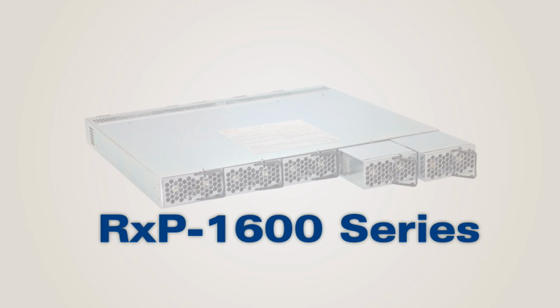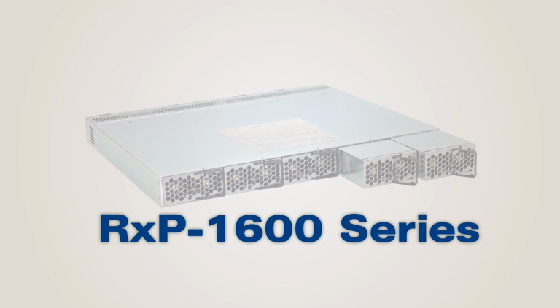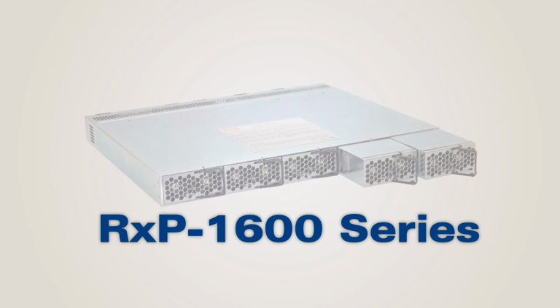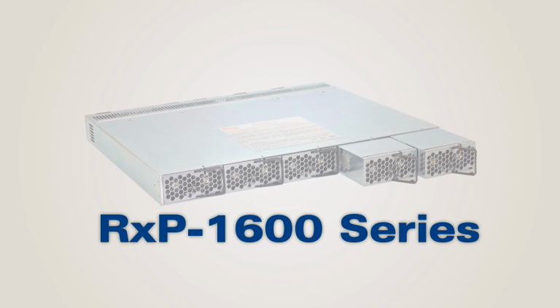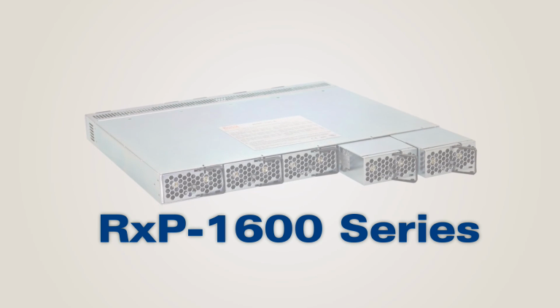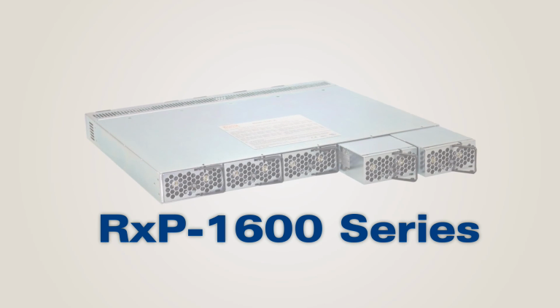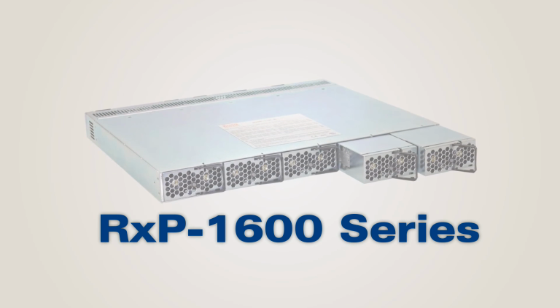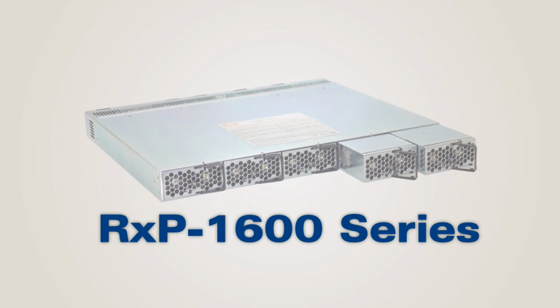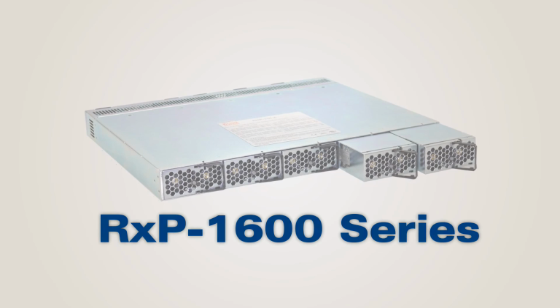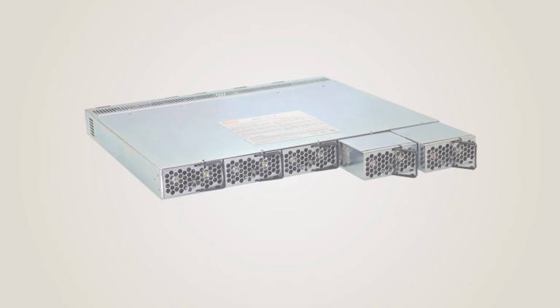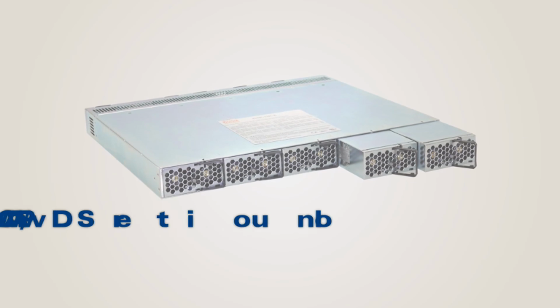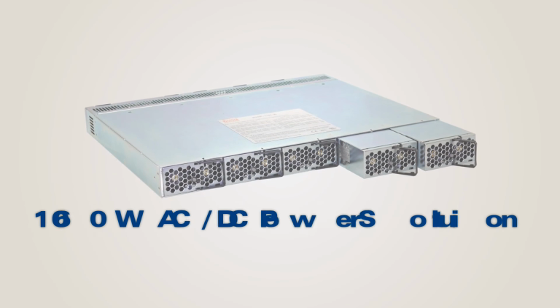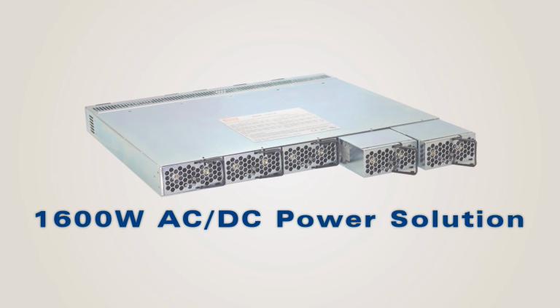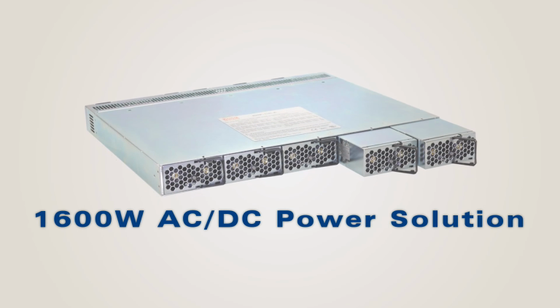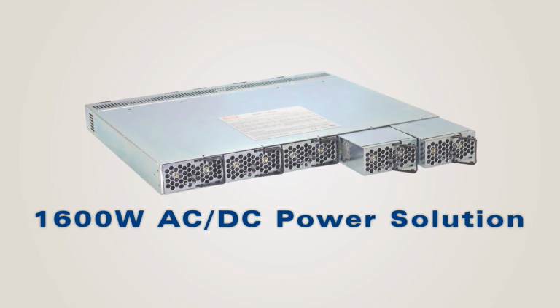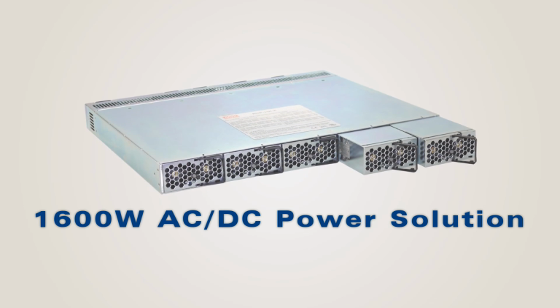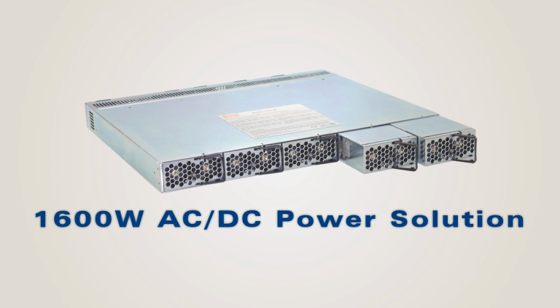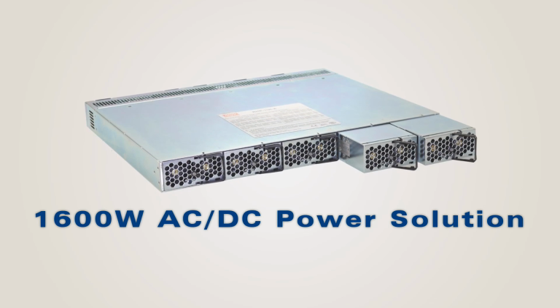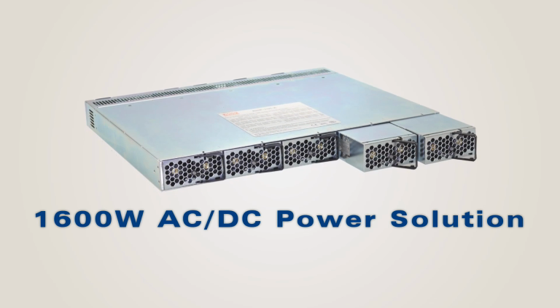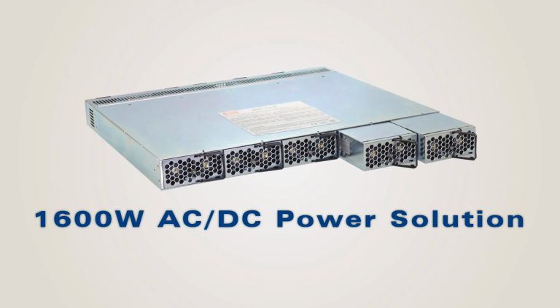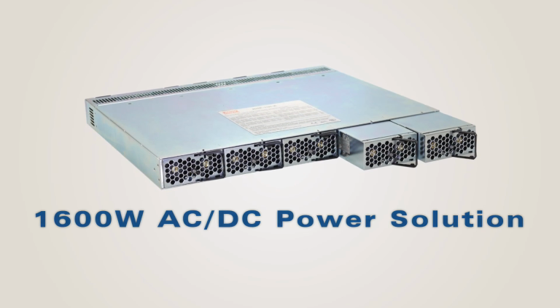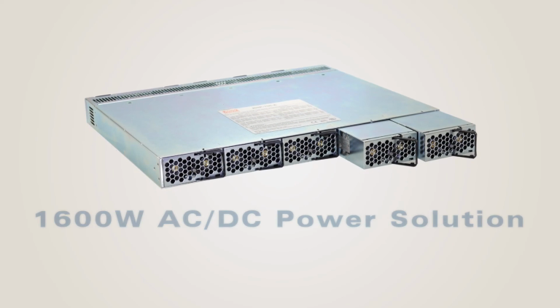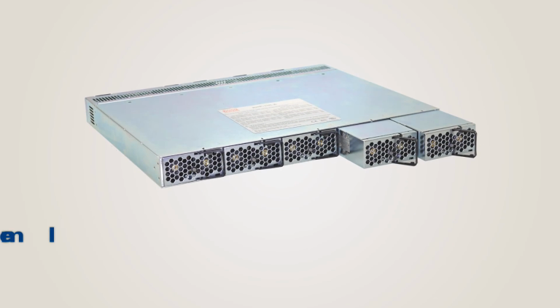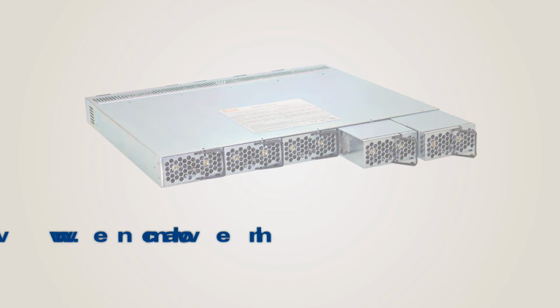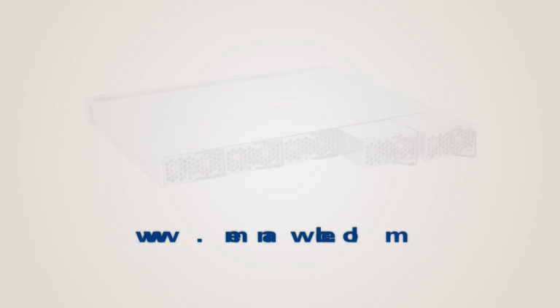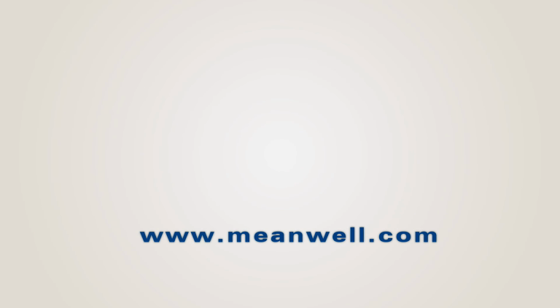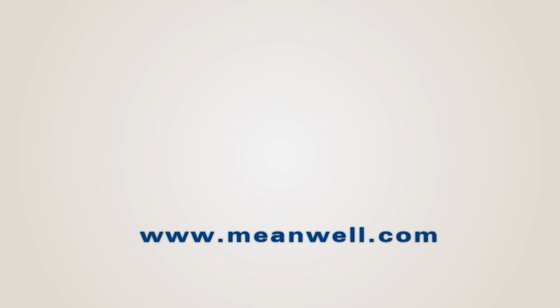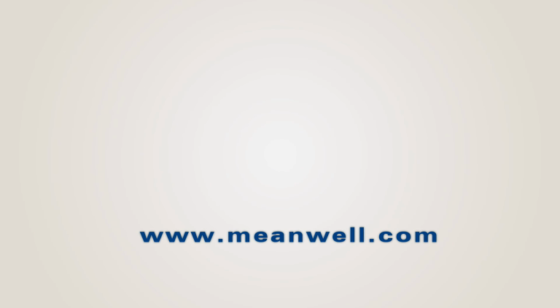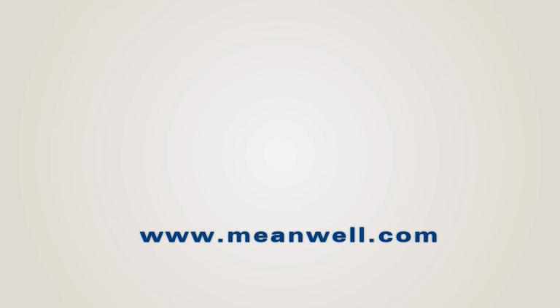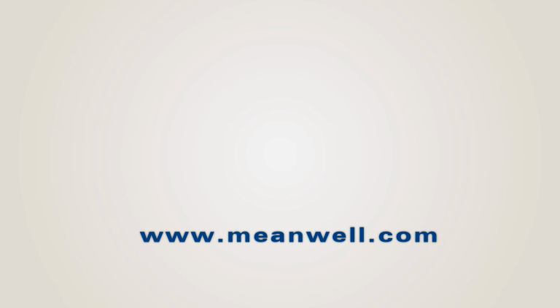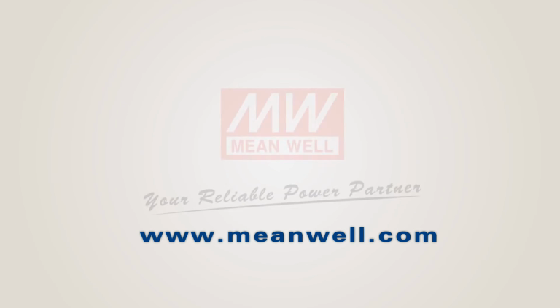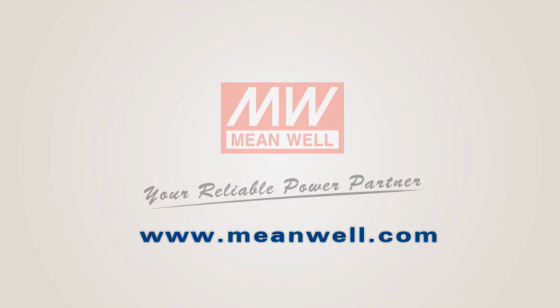Thanks for your attention. Please look up Mingwell's website or contact us for details. Bye-bye.